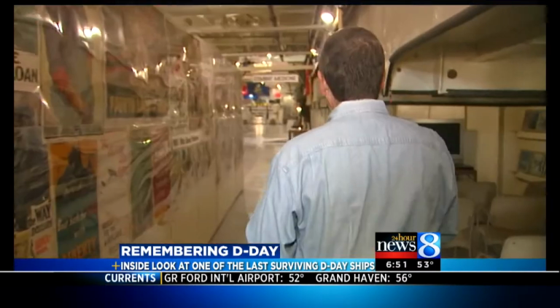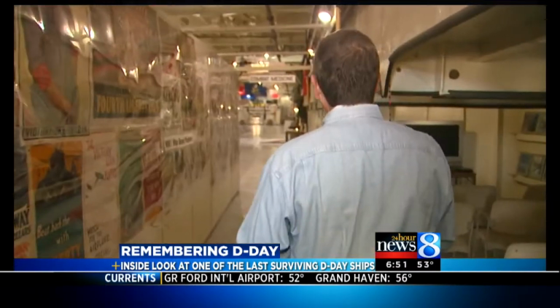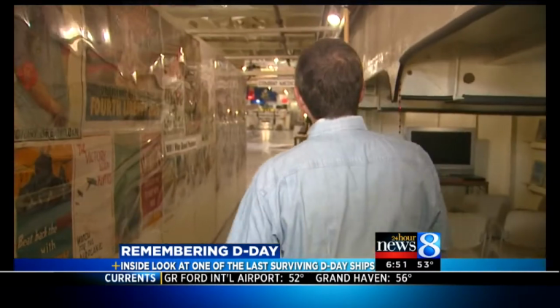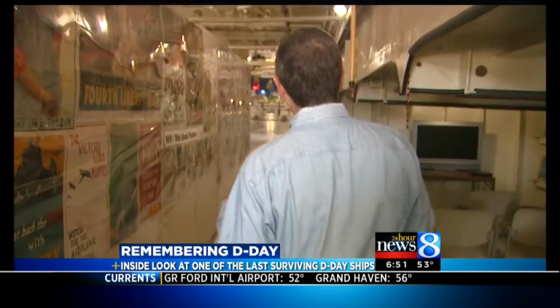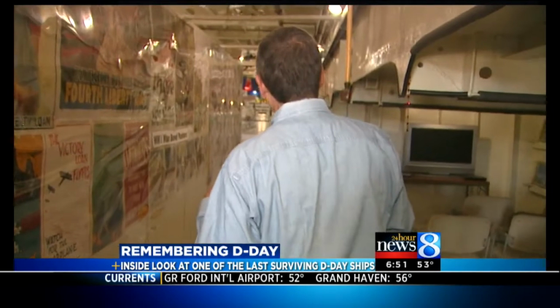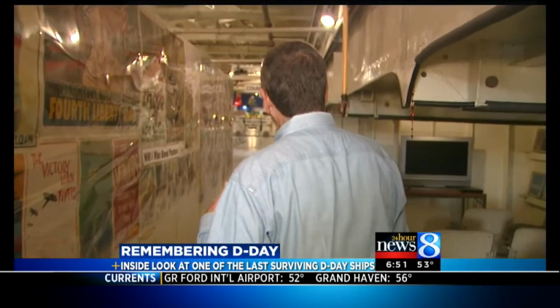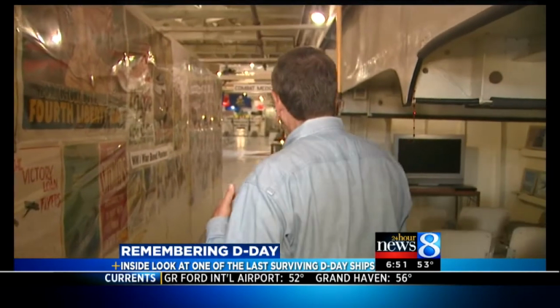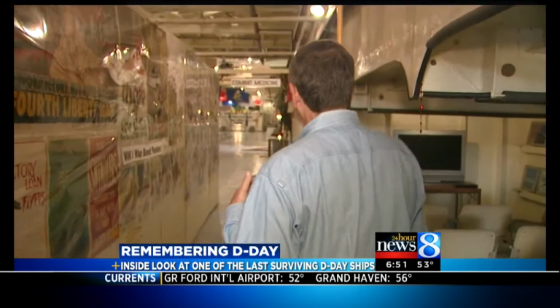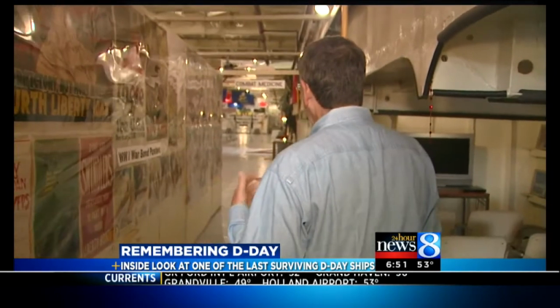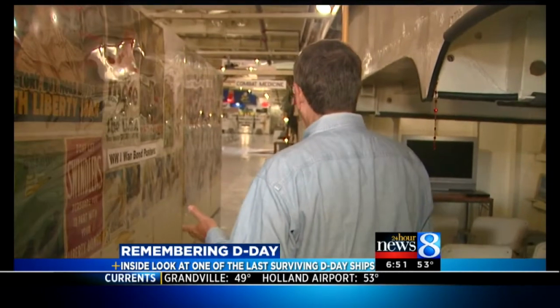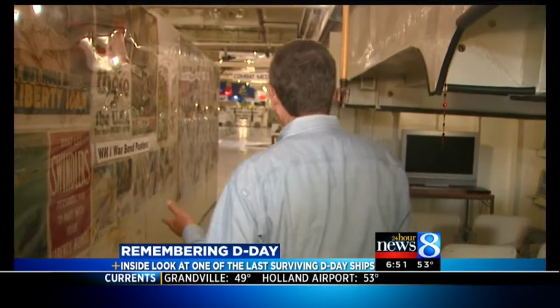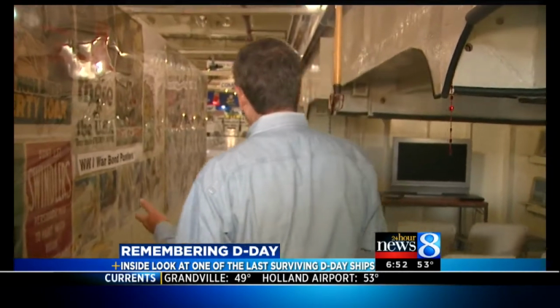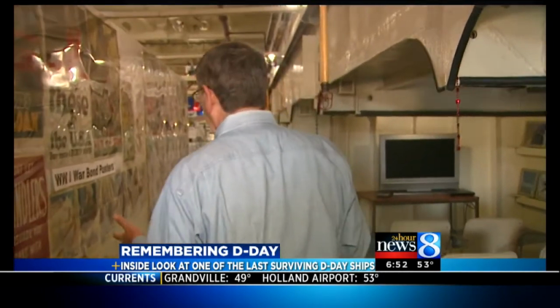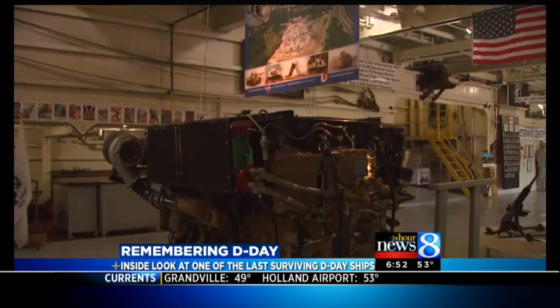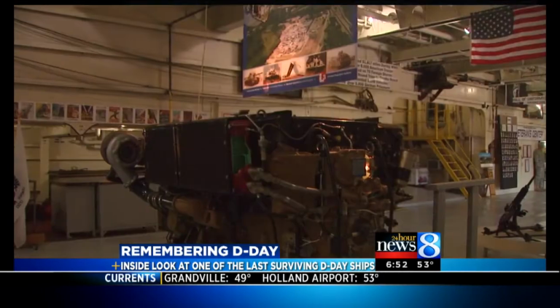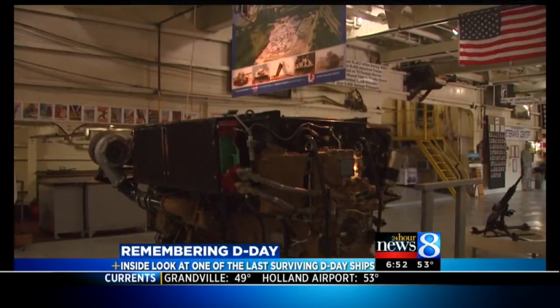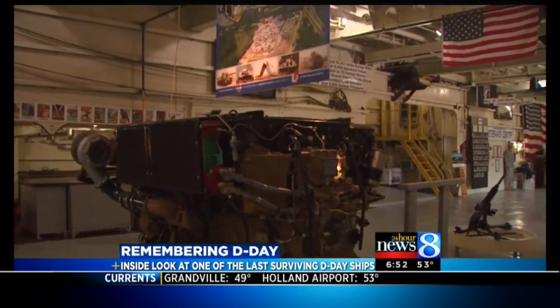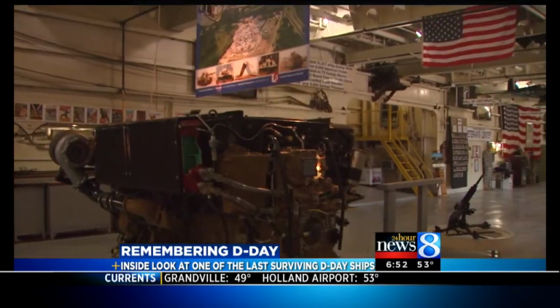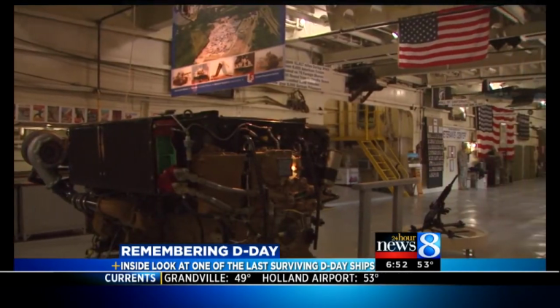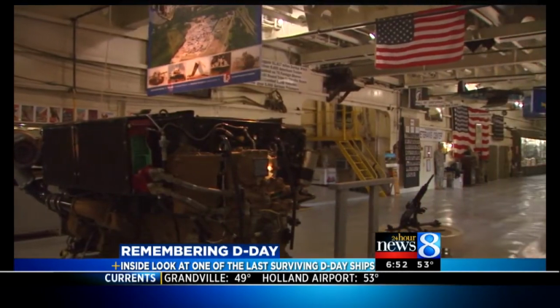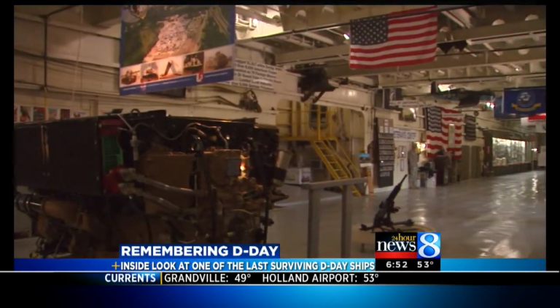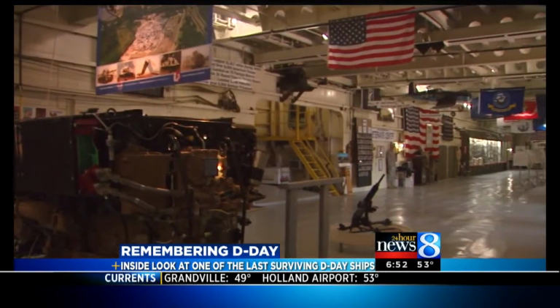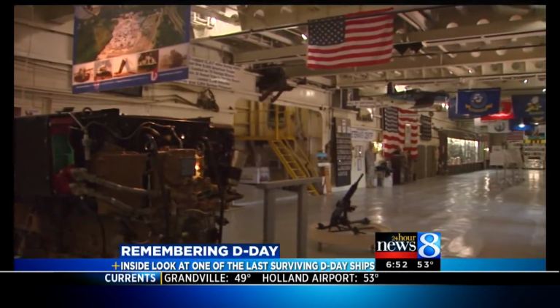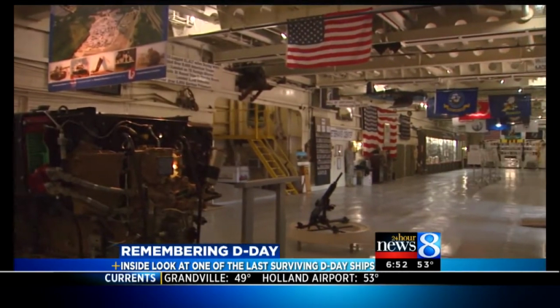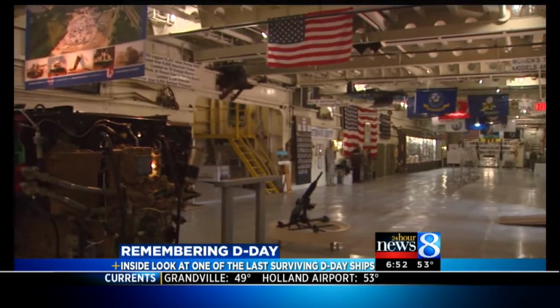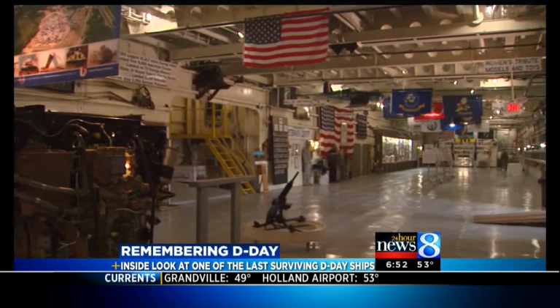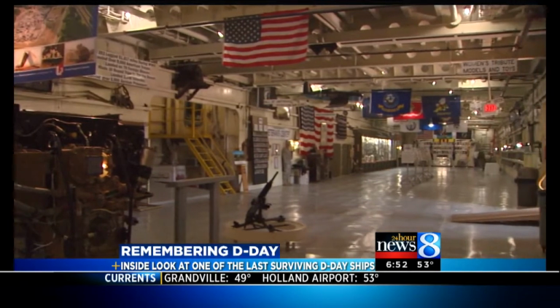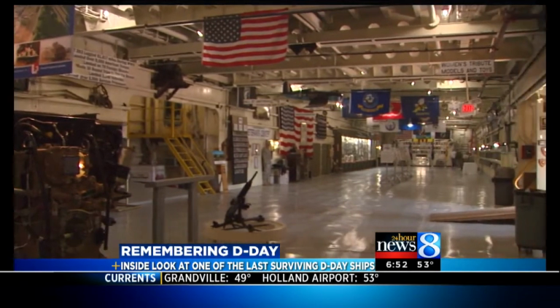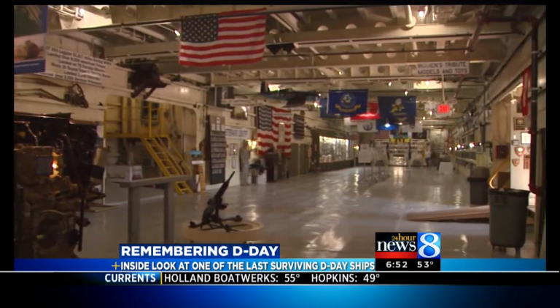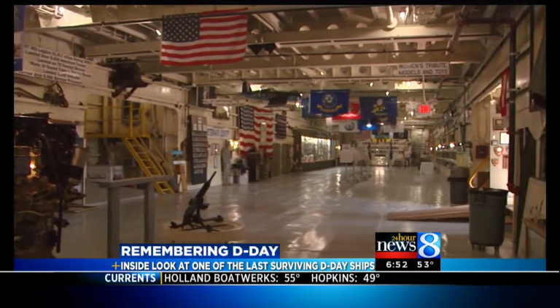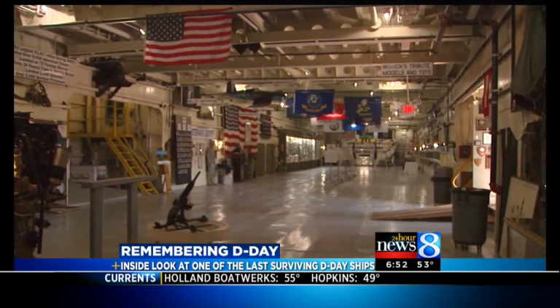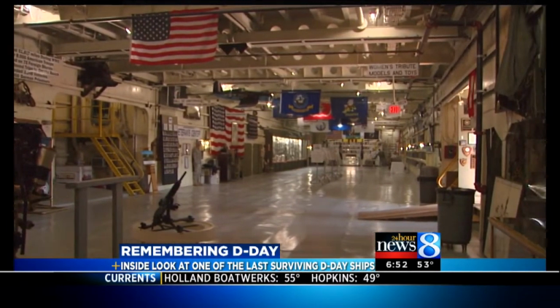Walking below deck, you're surrounded by history. This area was loaded with 28 tanks that went into battle in the D-Day invasion.